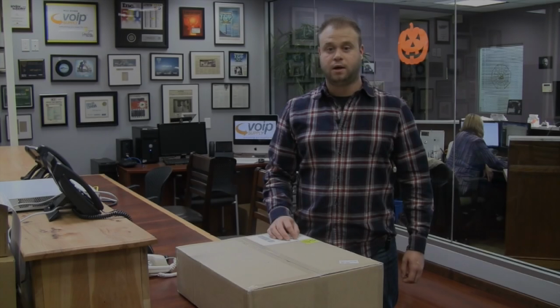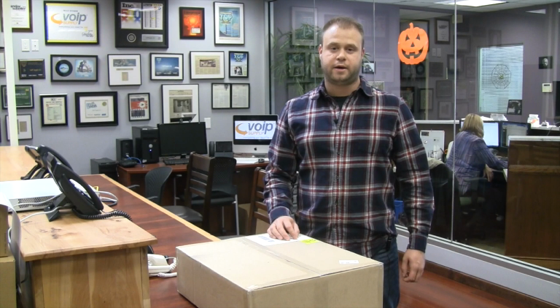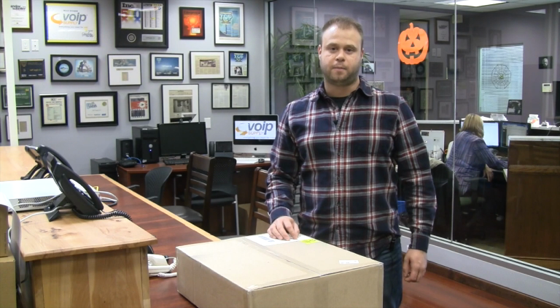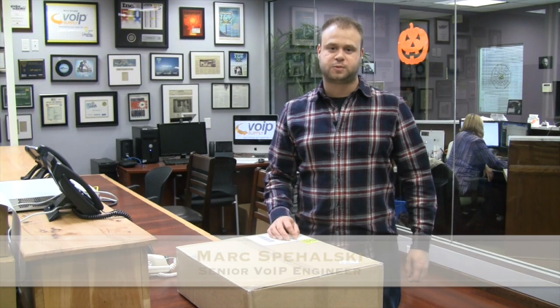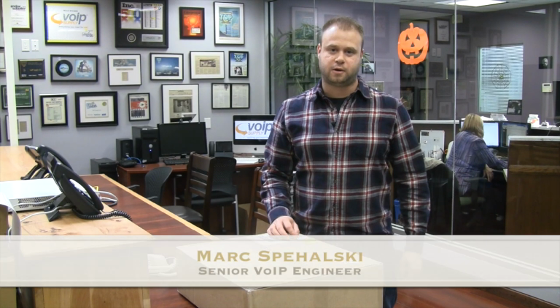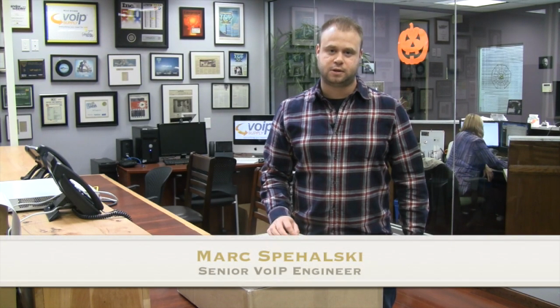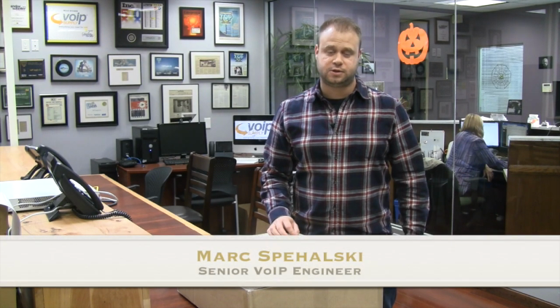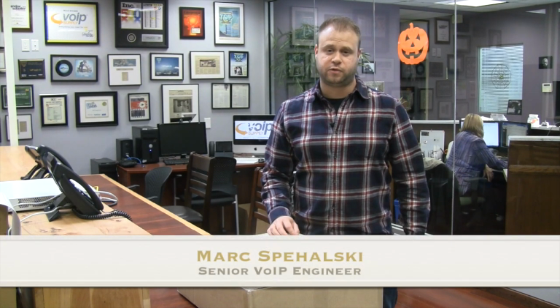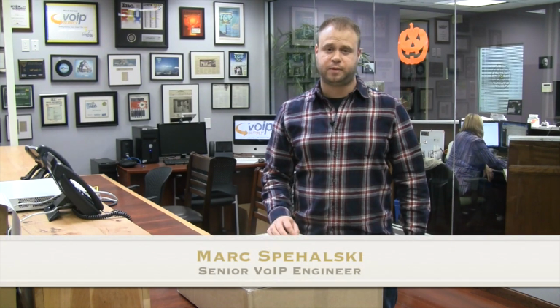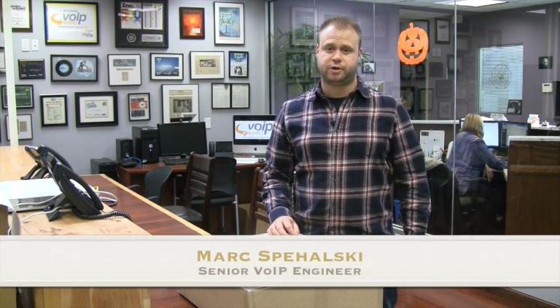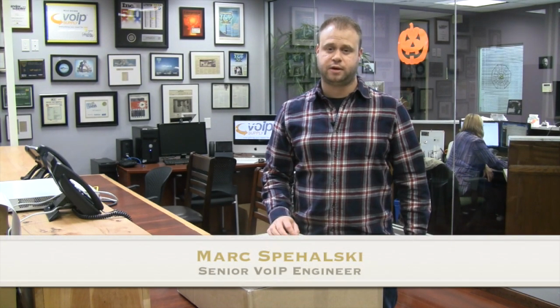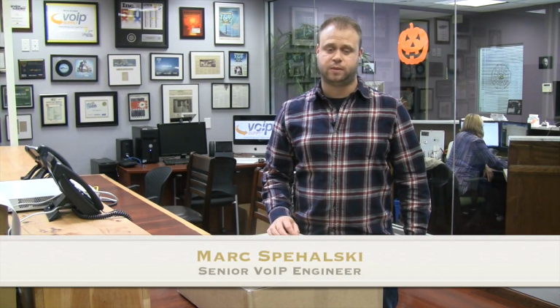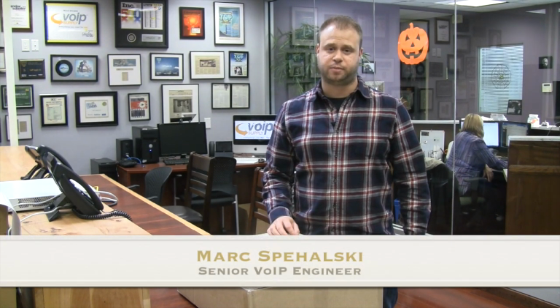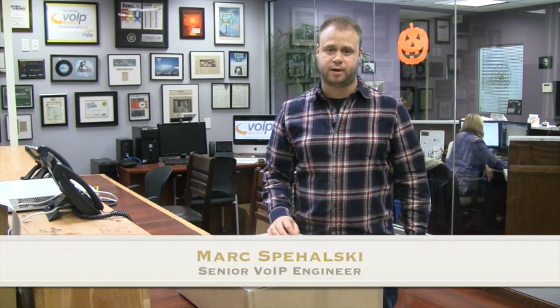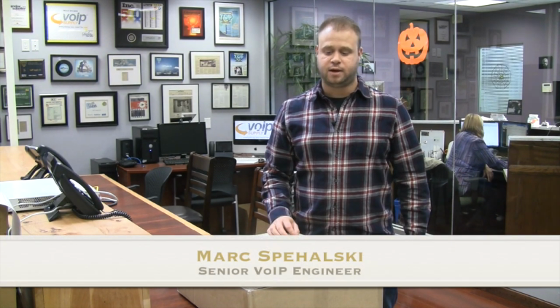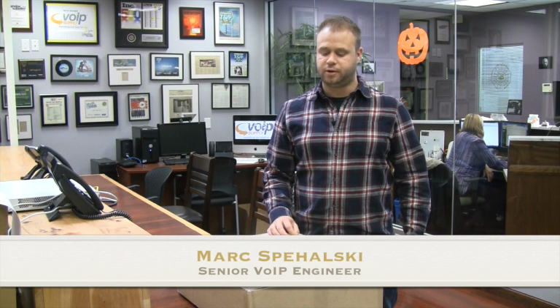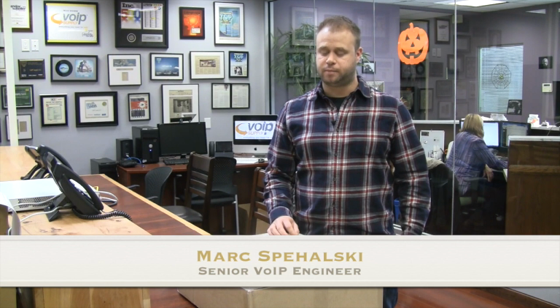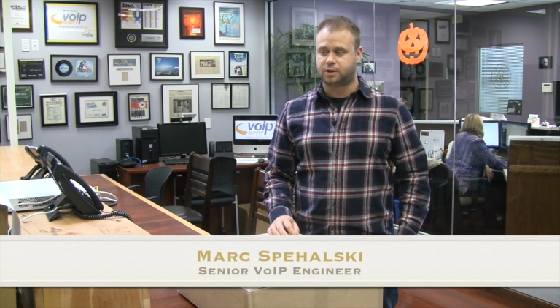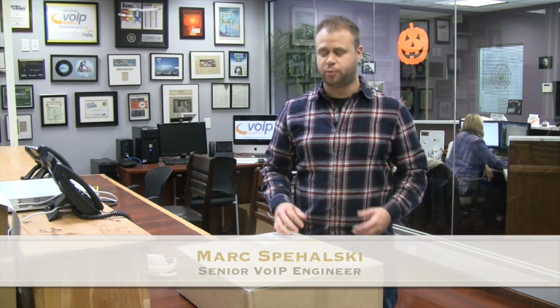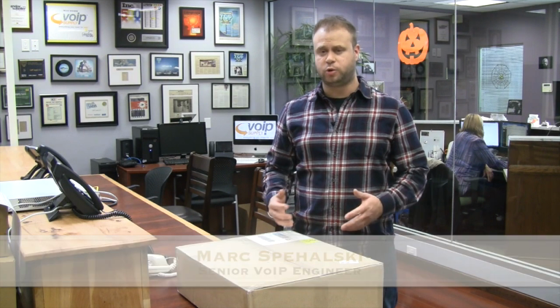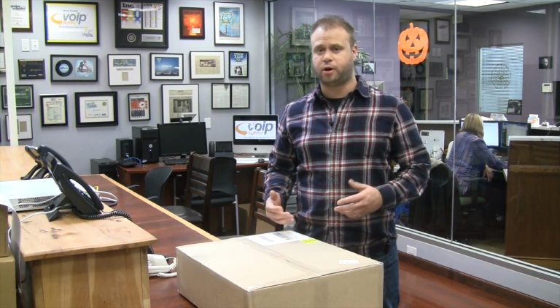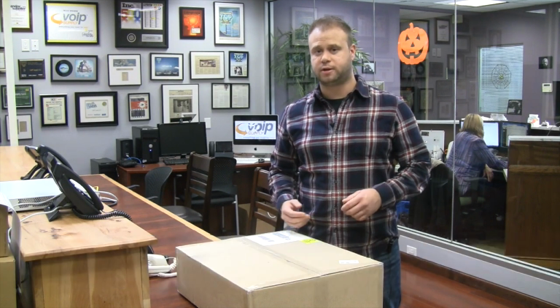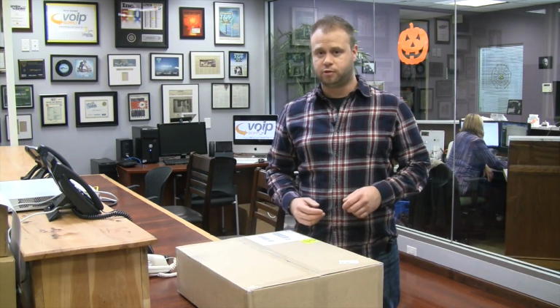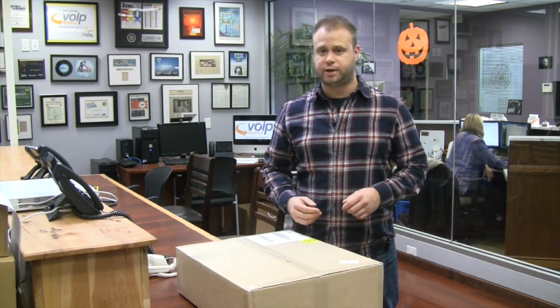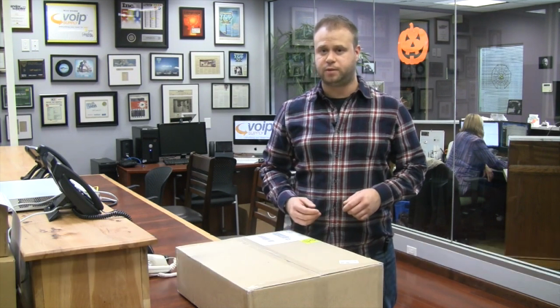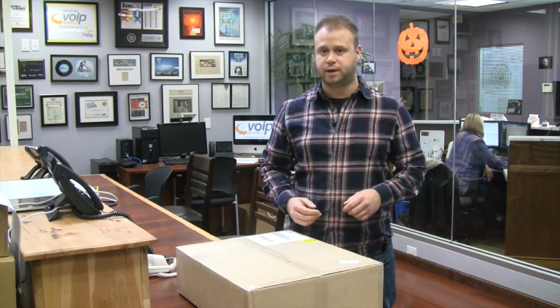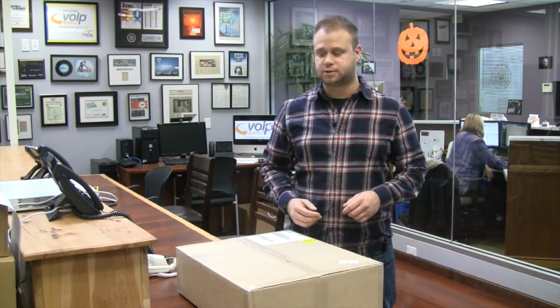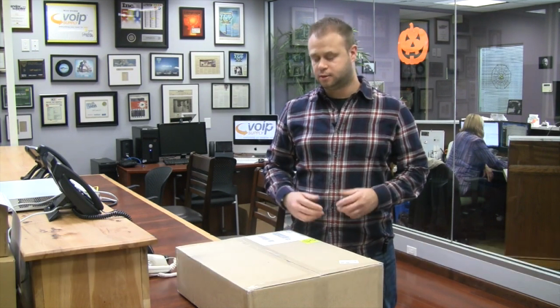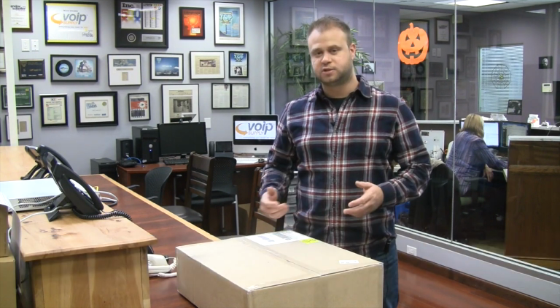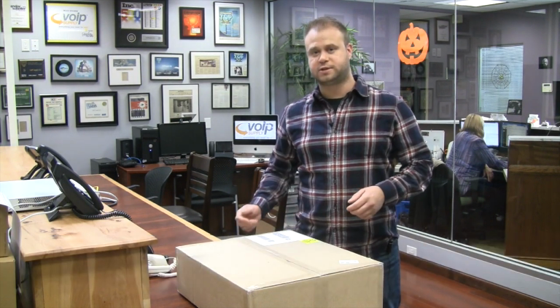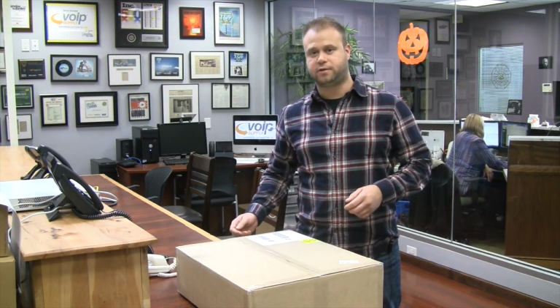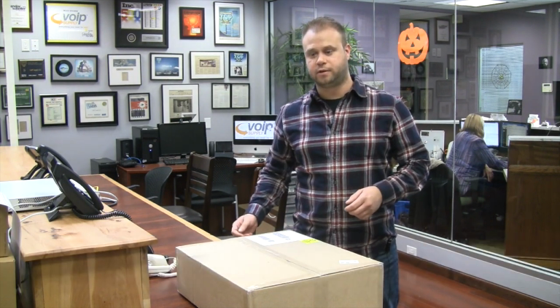Hi, I'm Mark Spohalski, Senior VoIP Engineer at VoIP Supply, and I'm here to unbox our brand new product, the Renegade PBX. So let's get to it.